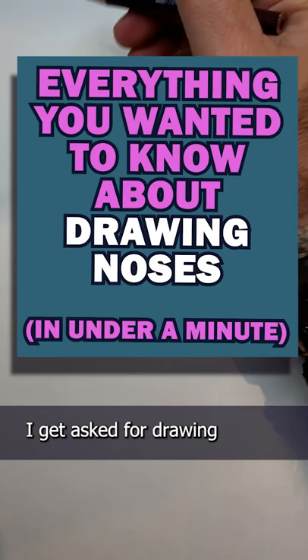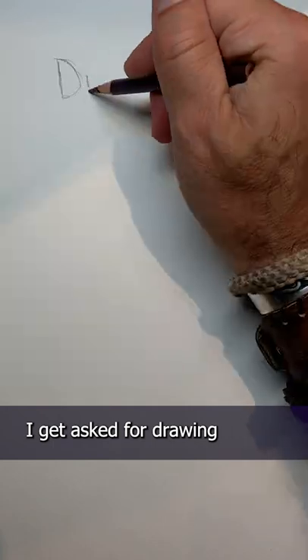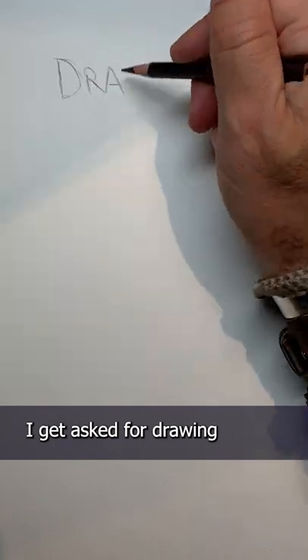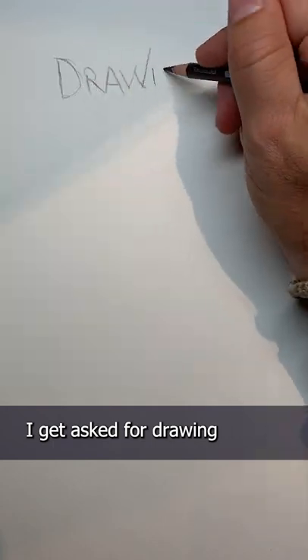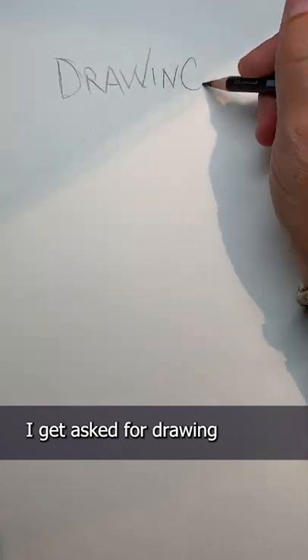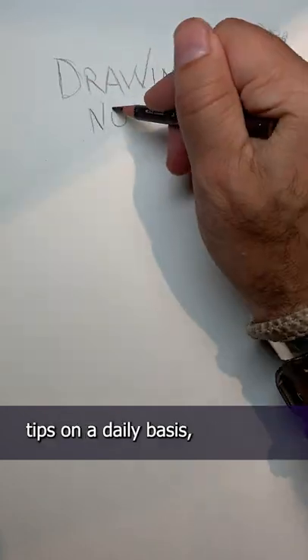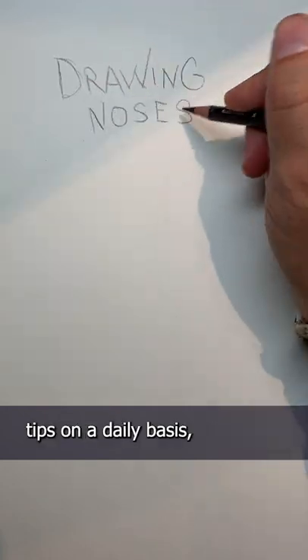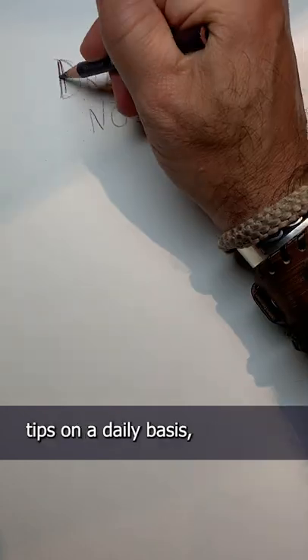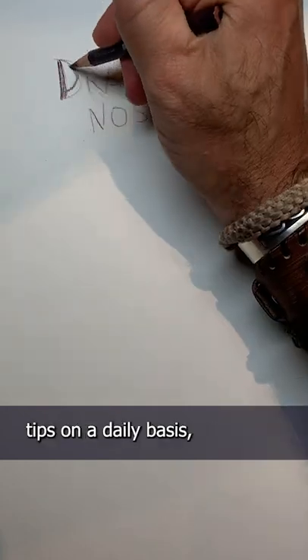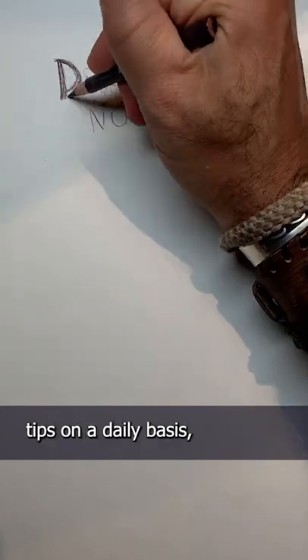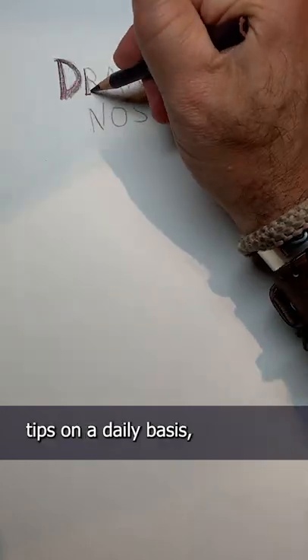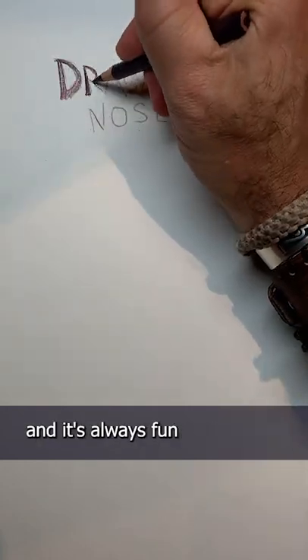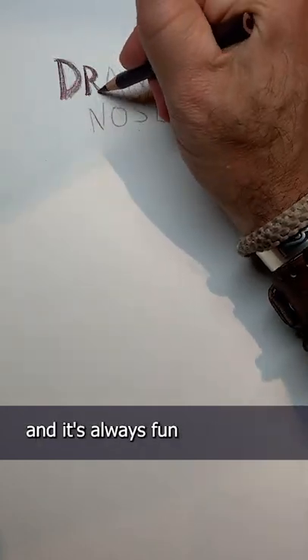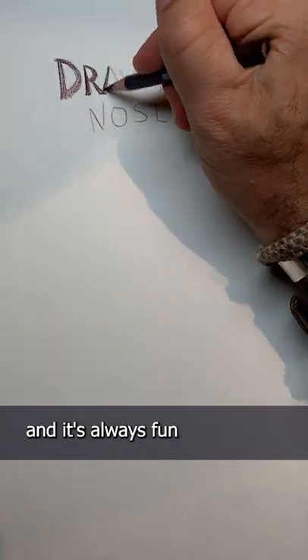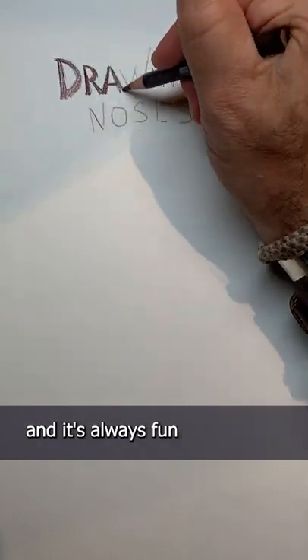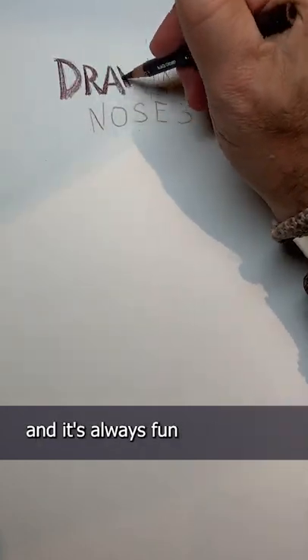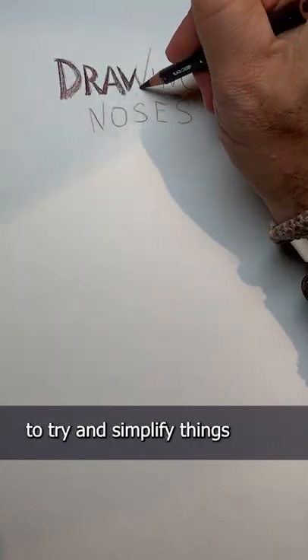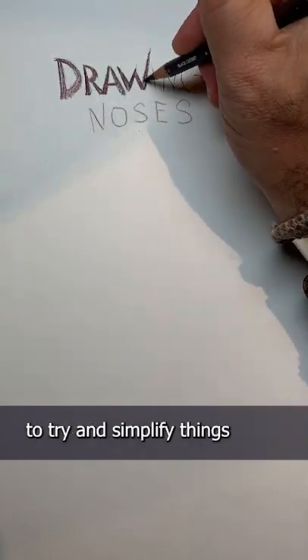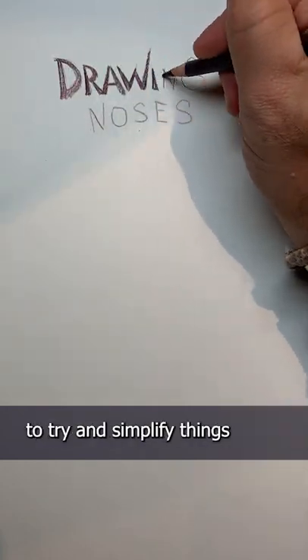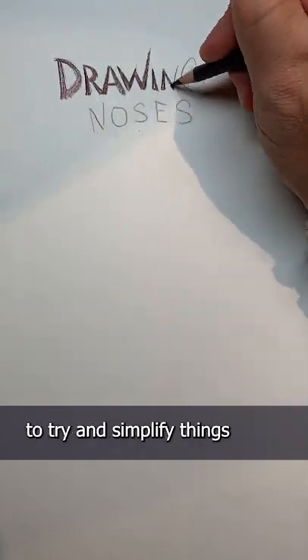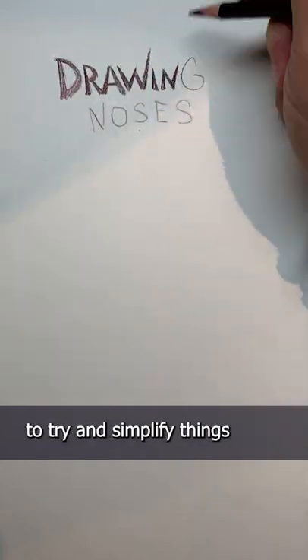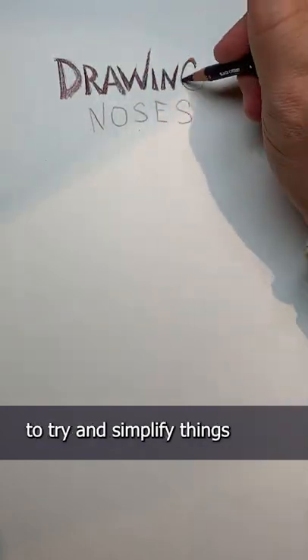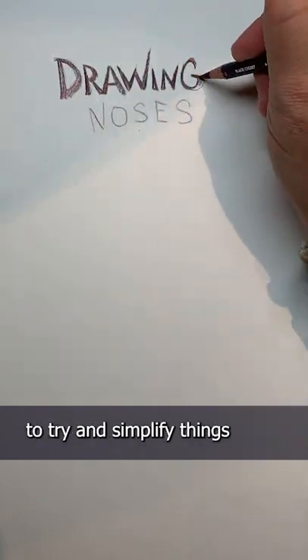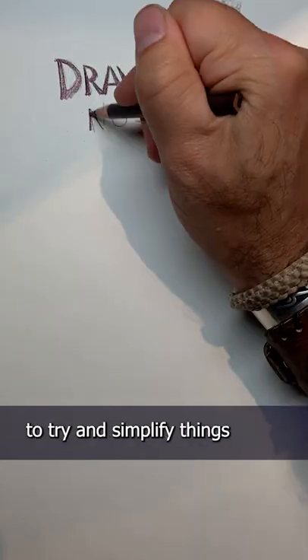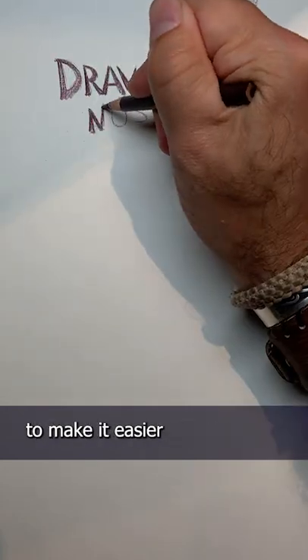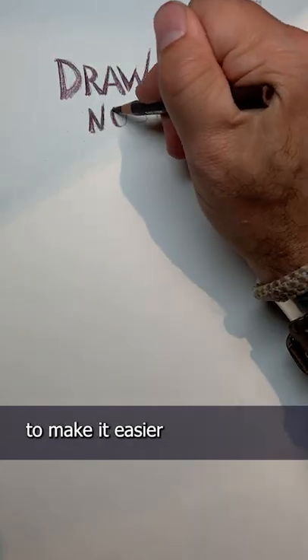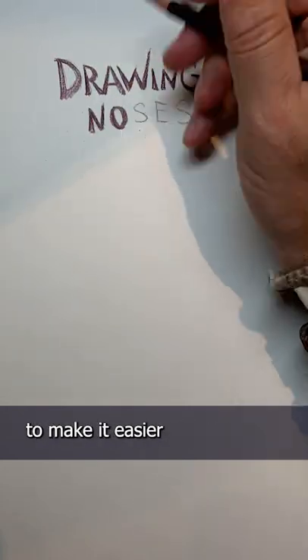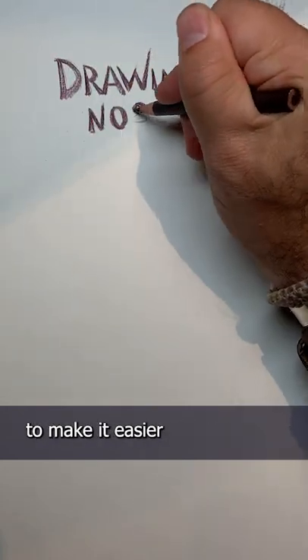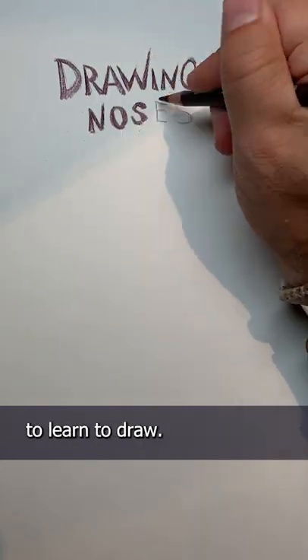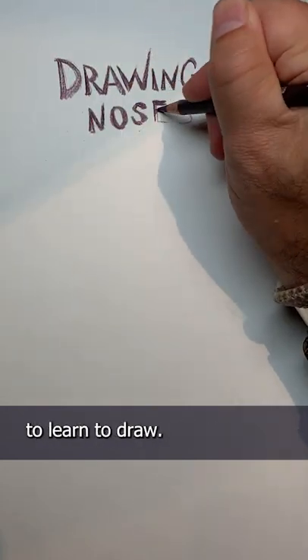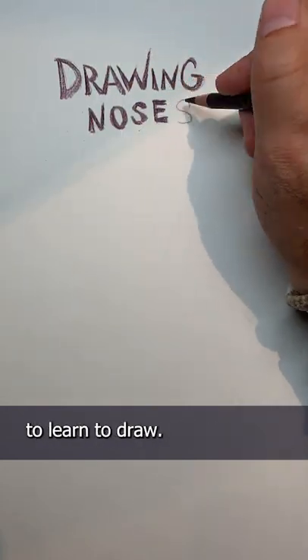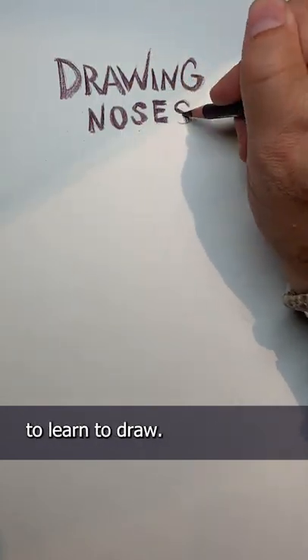I get asked for drawing tips on a daily basis, and it's always fun to try and simplify things to make it easier to learn to draw.